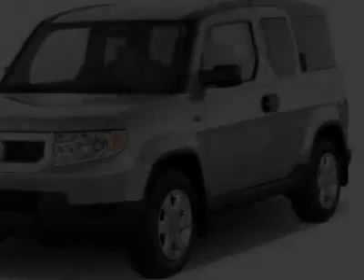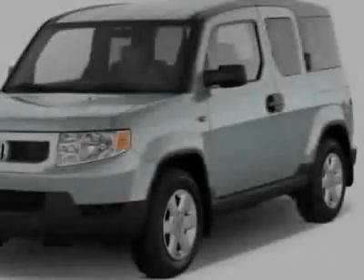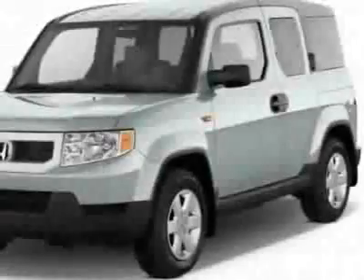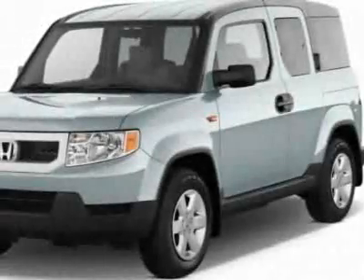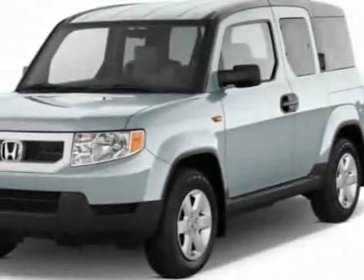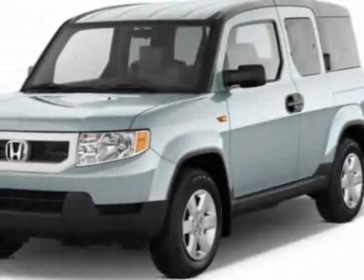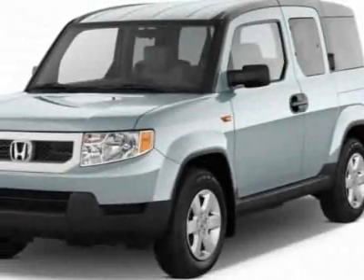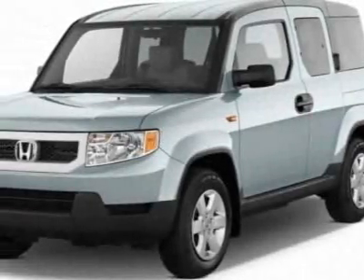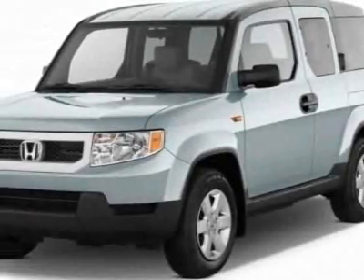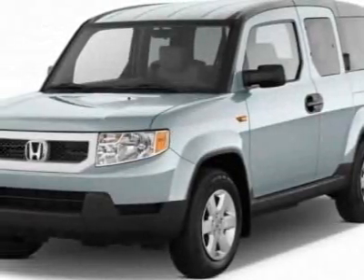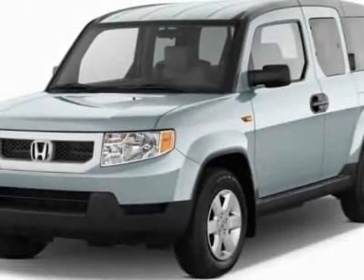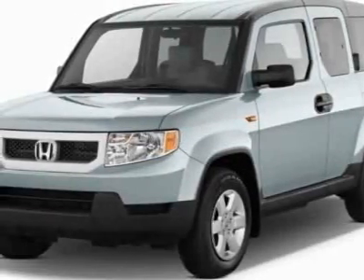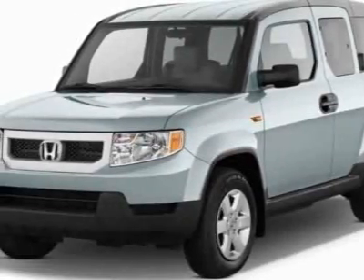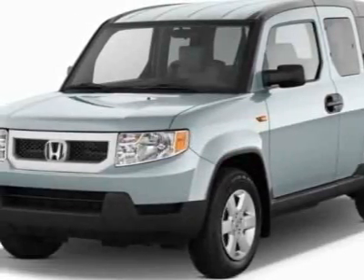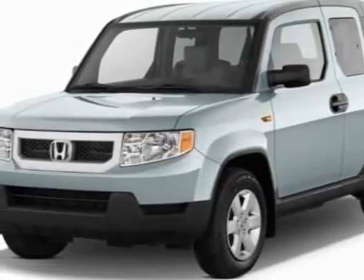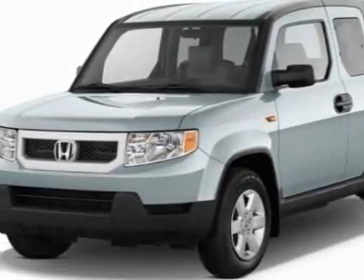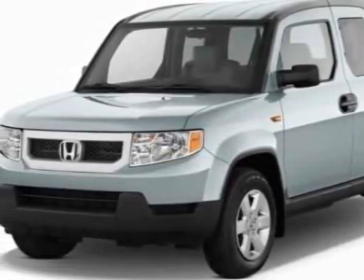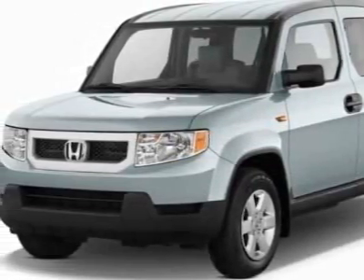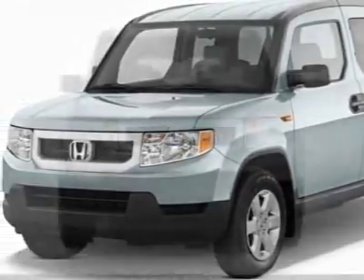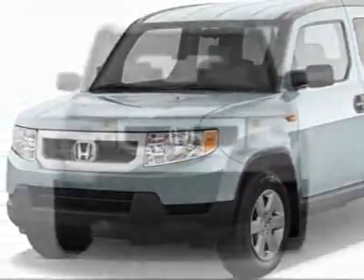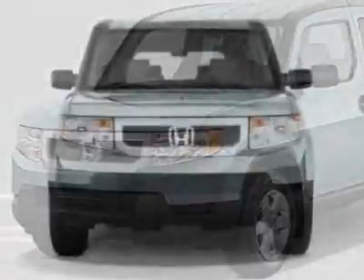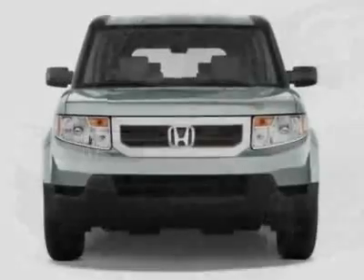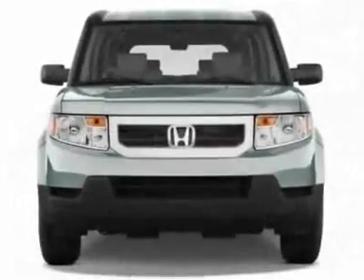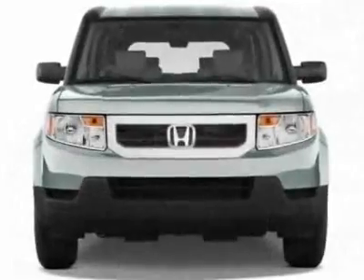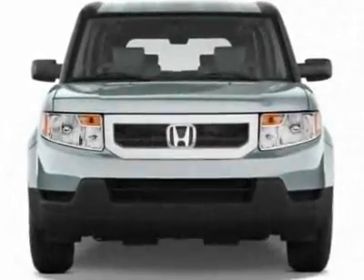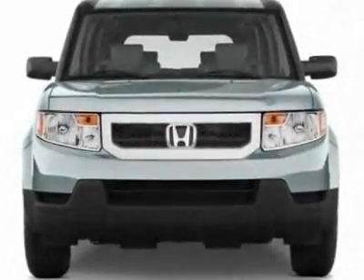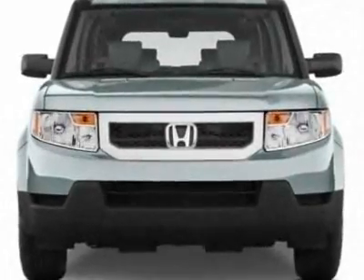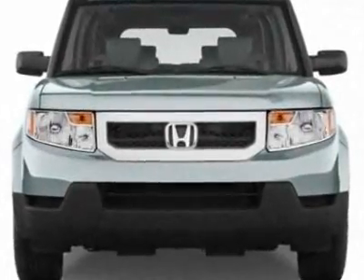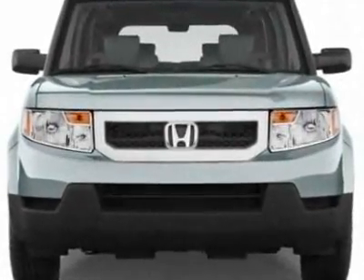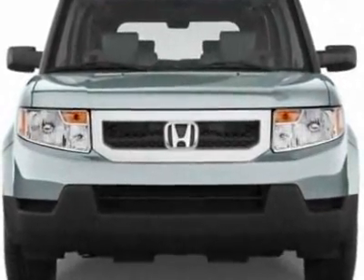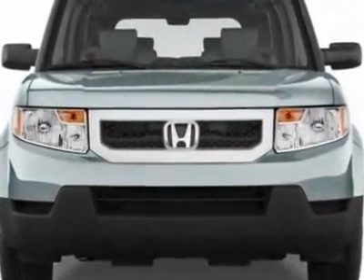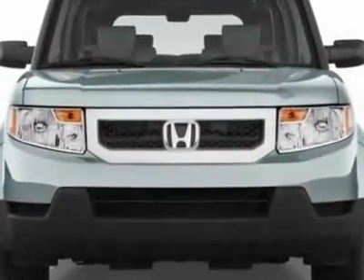Come take a look at this new 2011 Honda Element. For your protection, this vehicle has a full factory warranty.